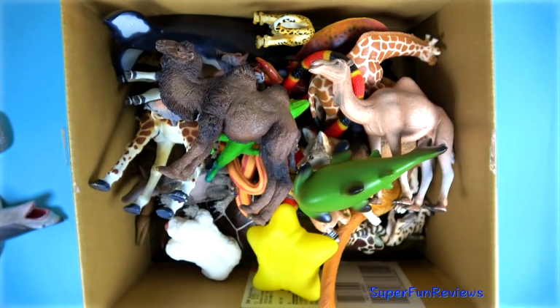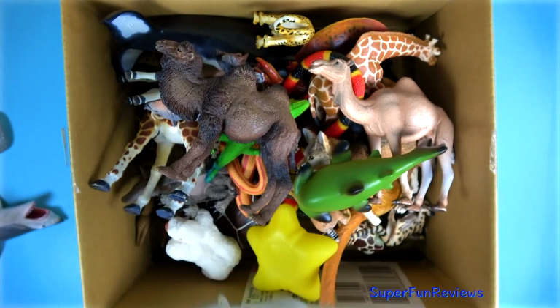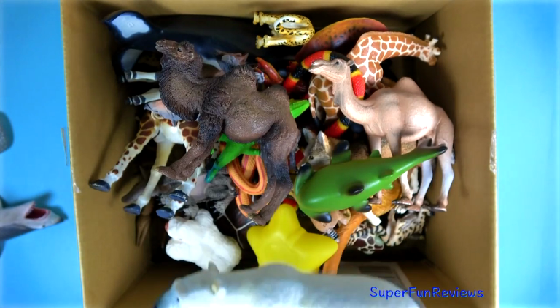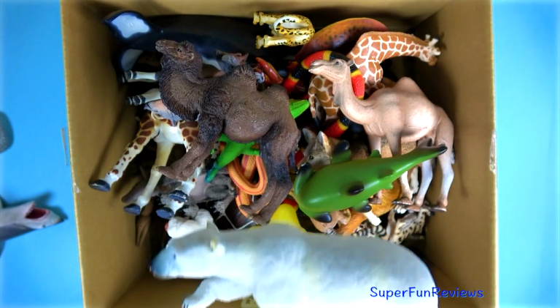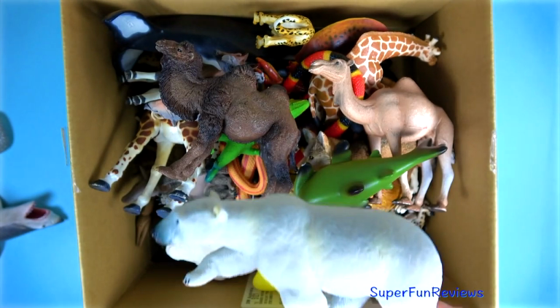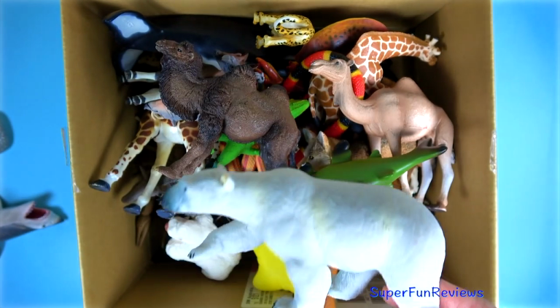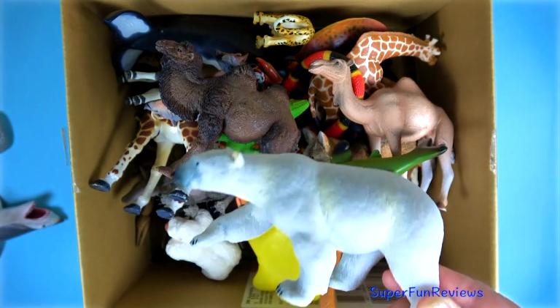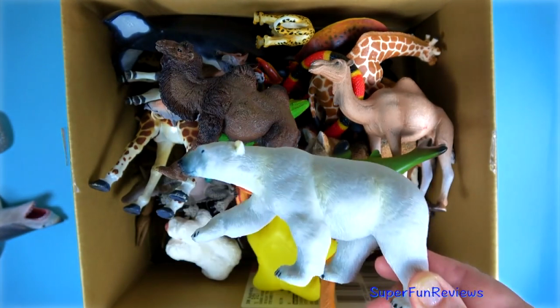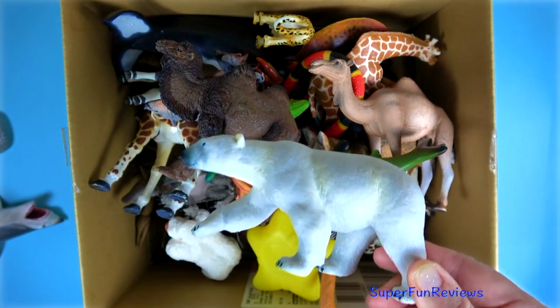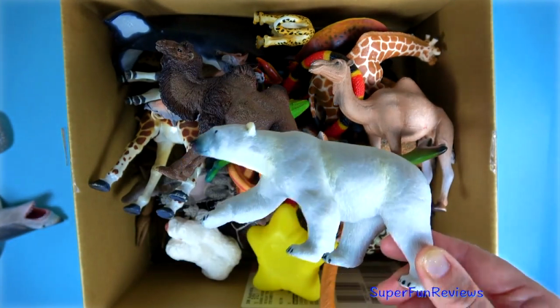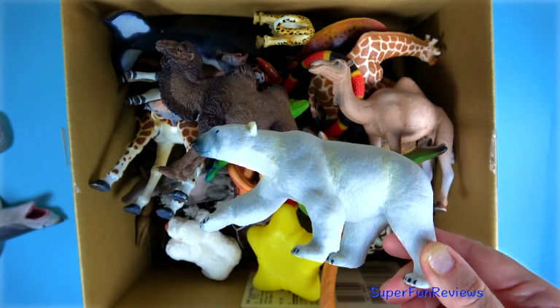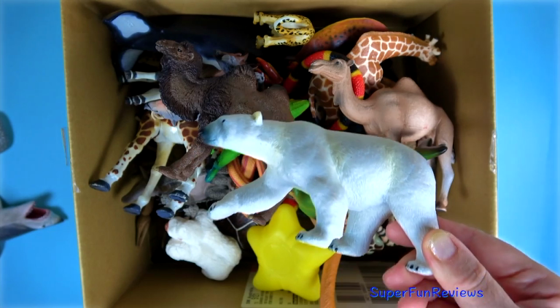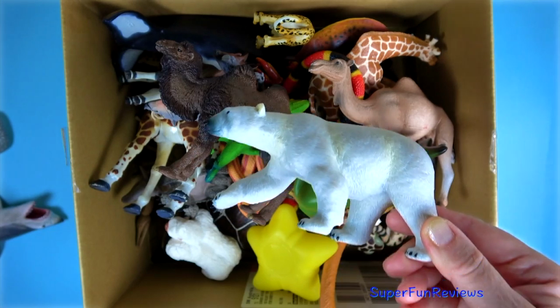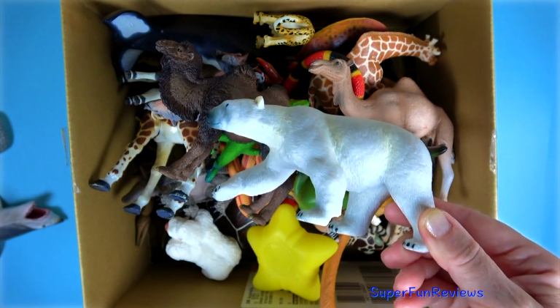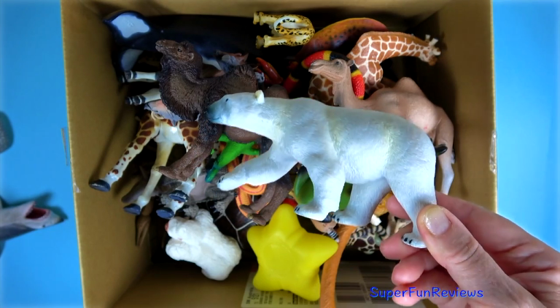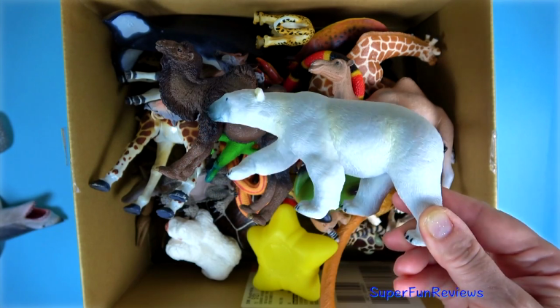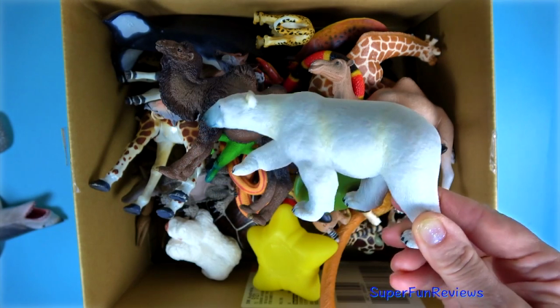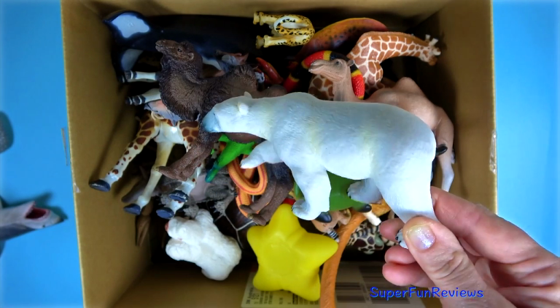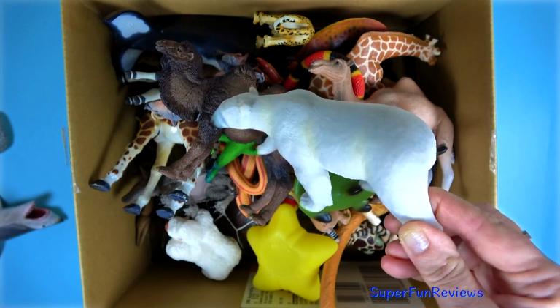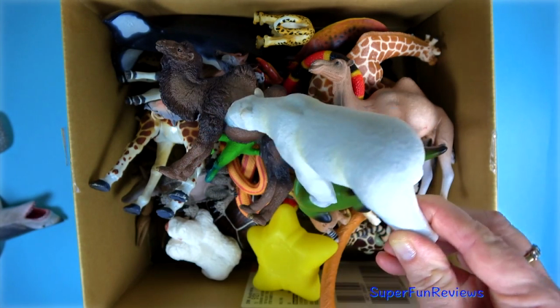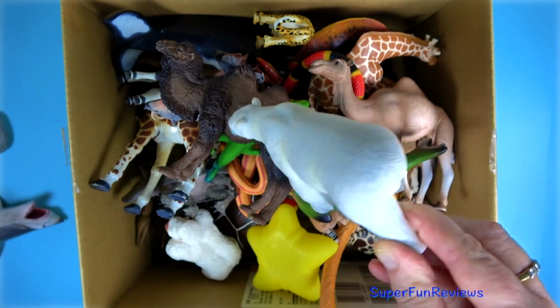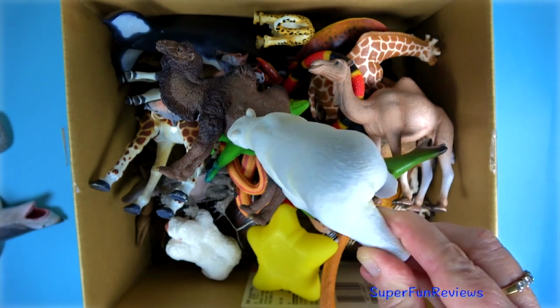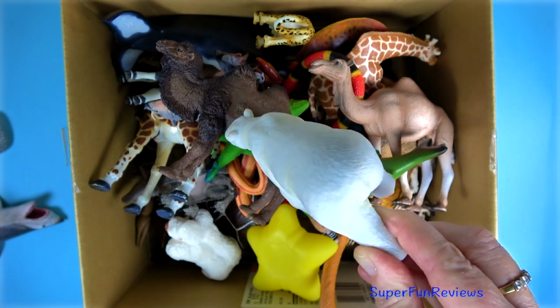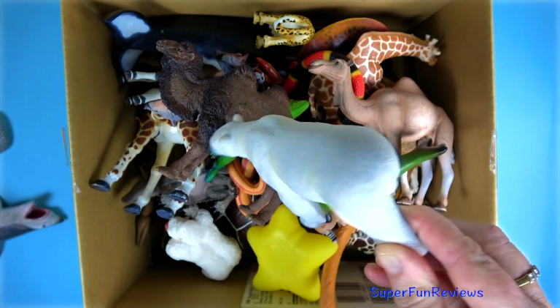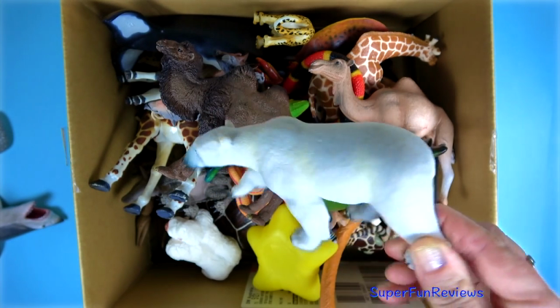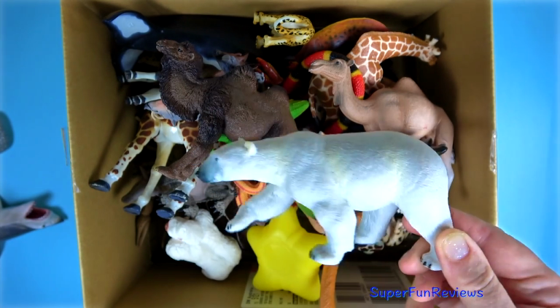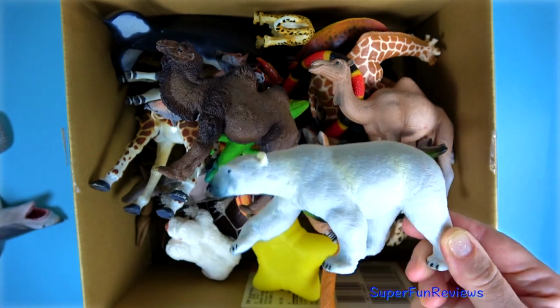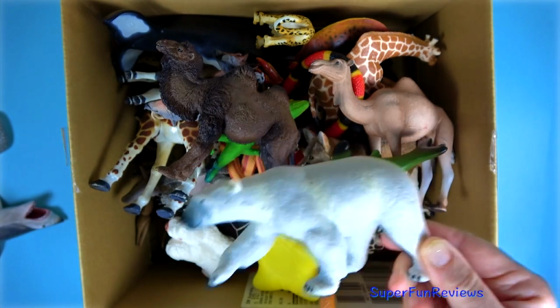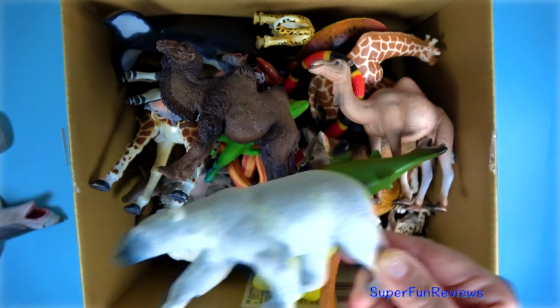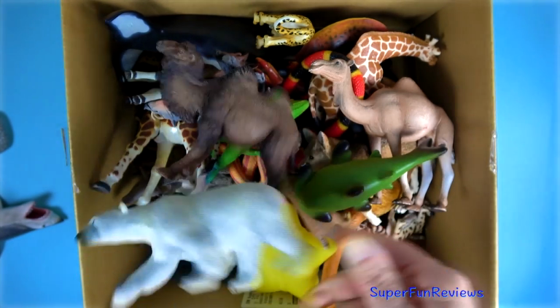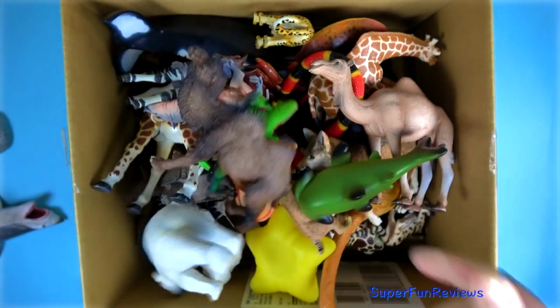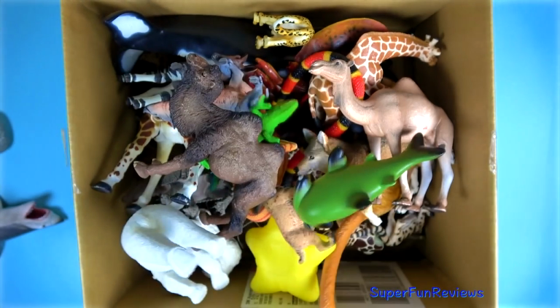A white polar bear. They're white to blend in with their snowy surroundings.